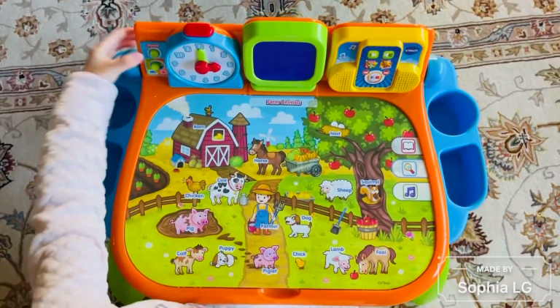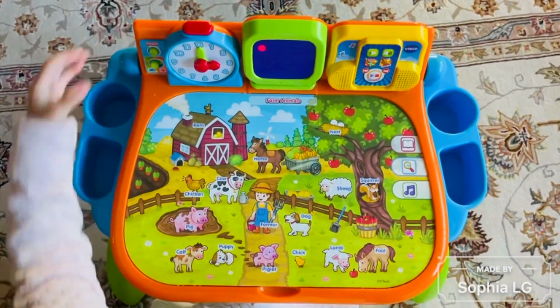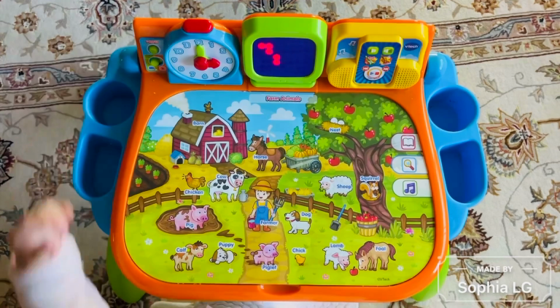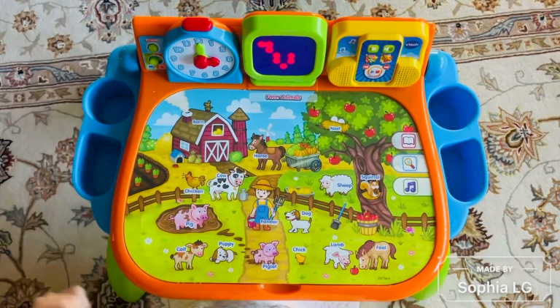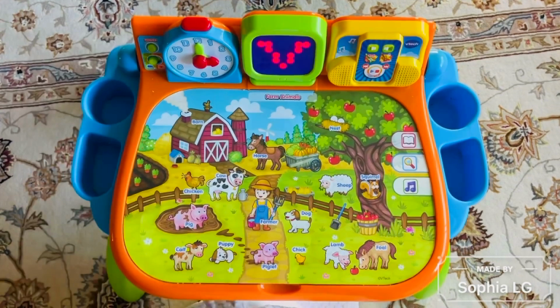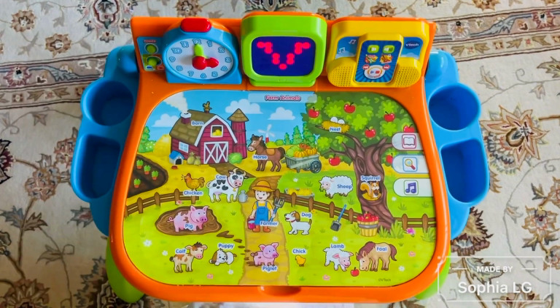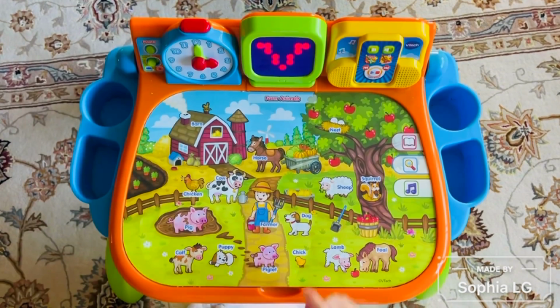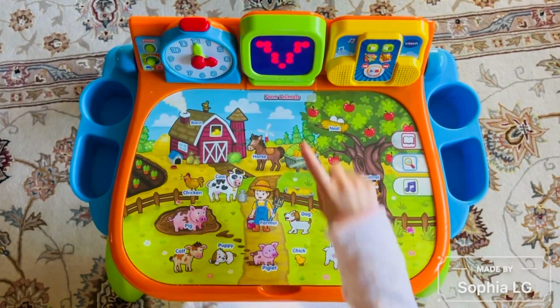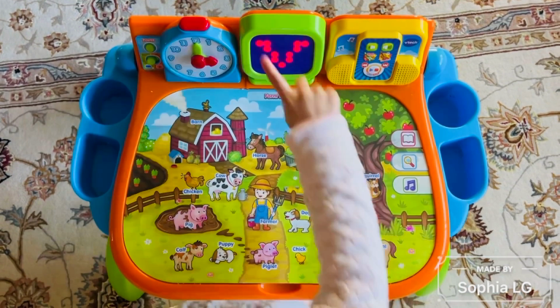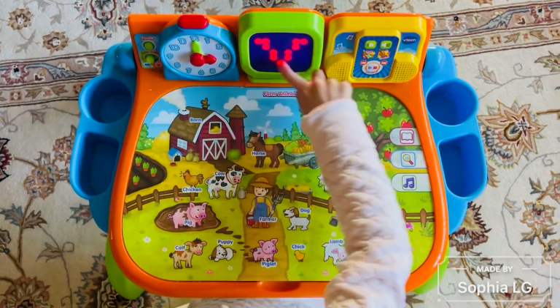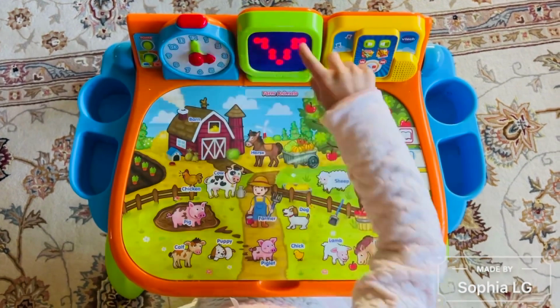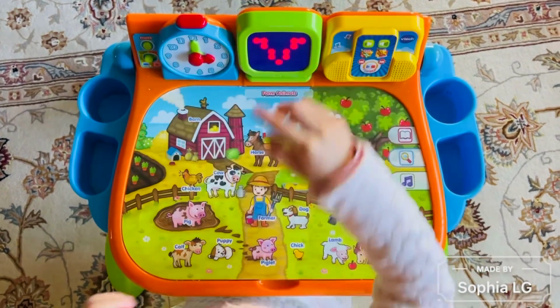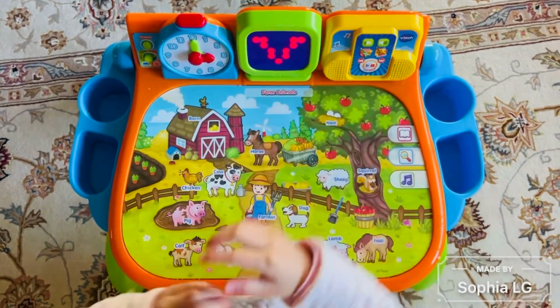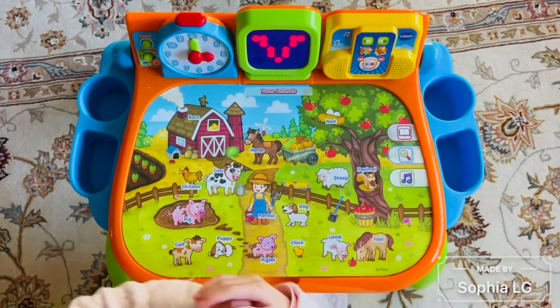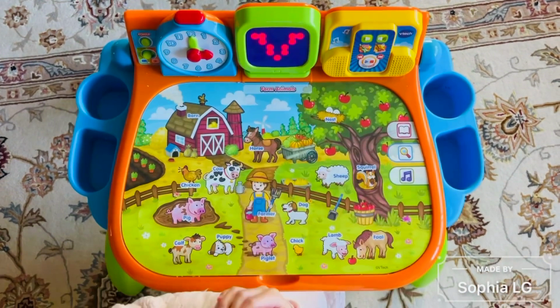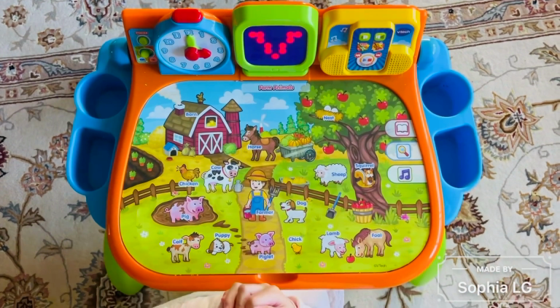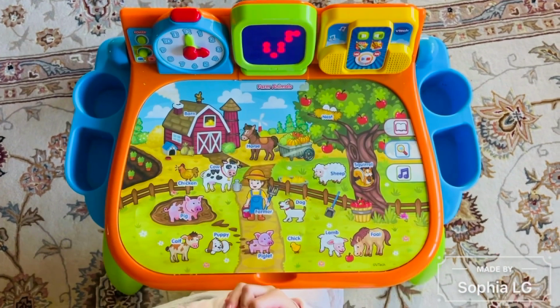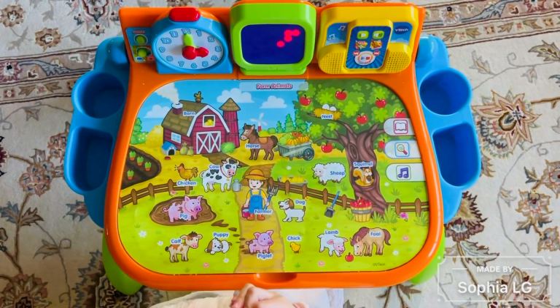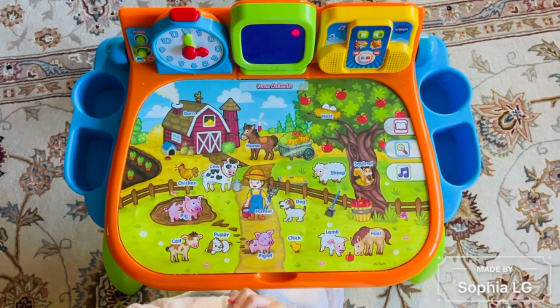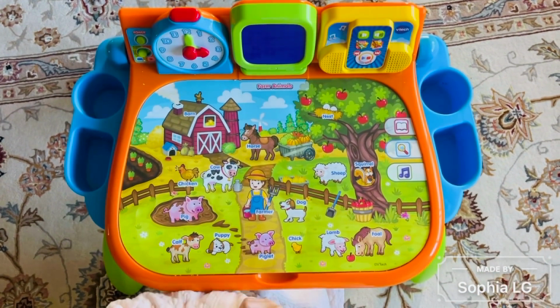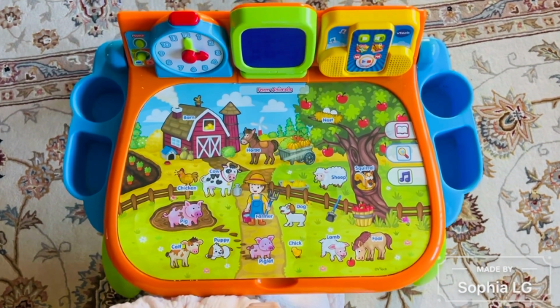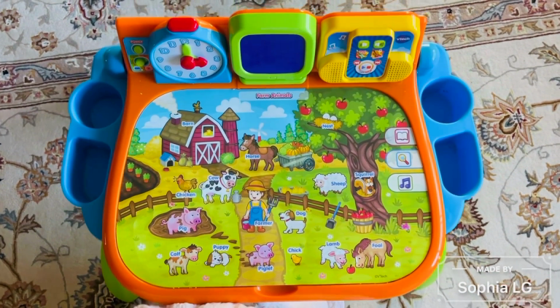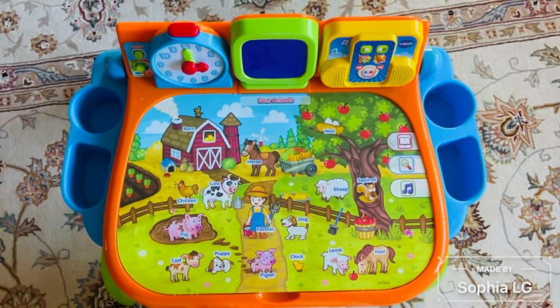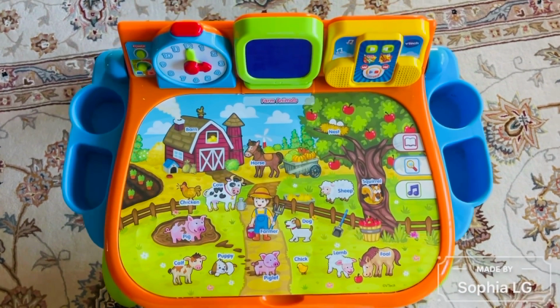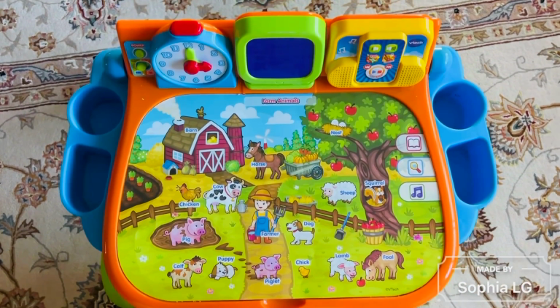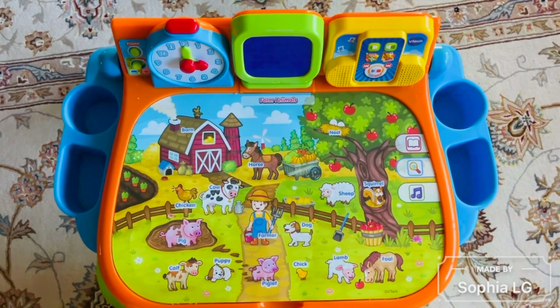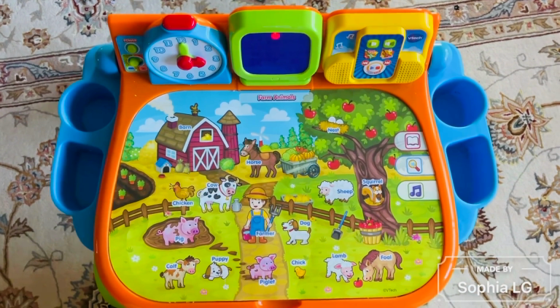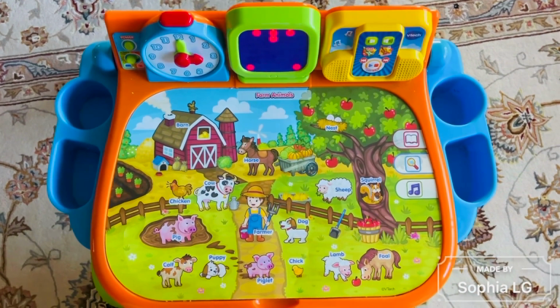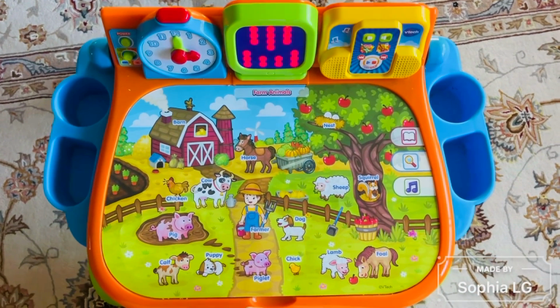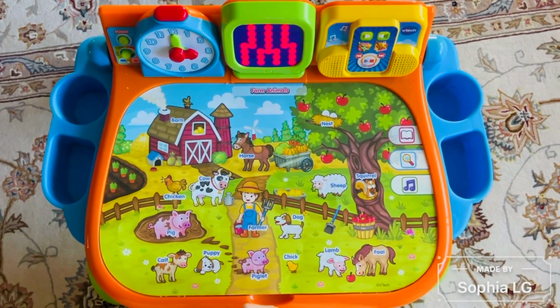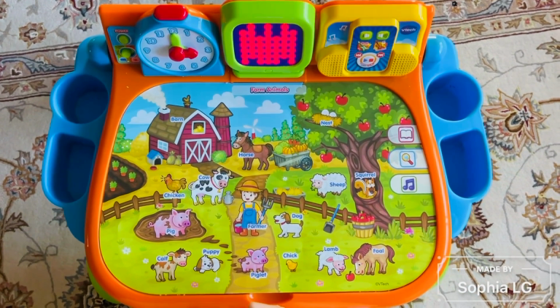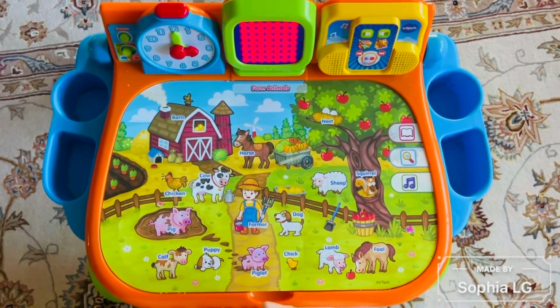Let's go start! Let's have some fun. Touch an animal to learn.